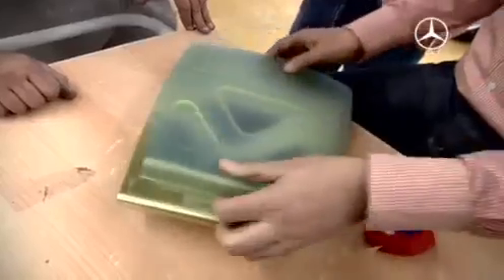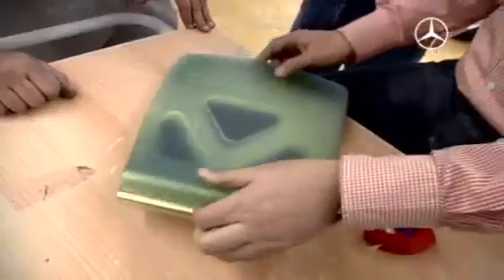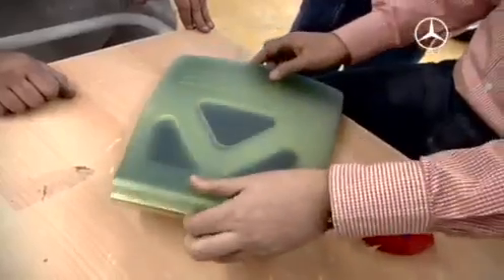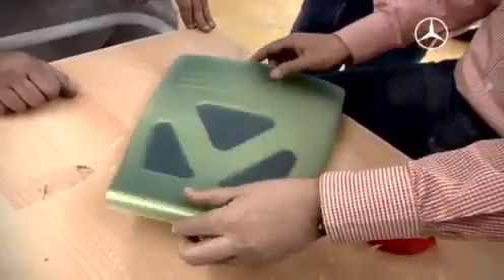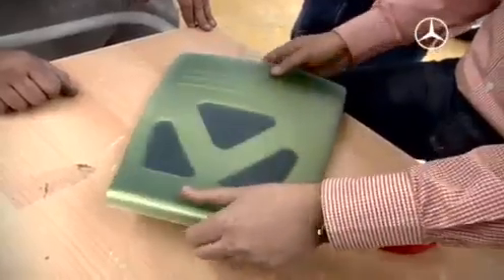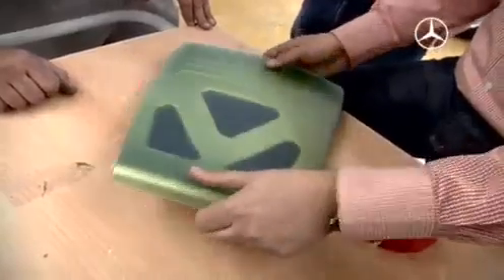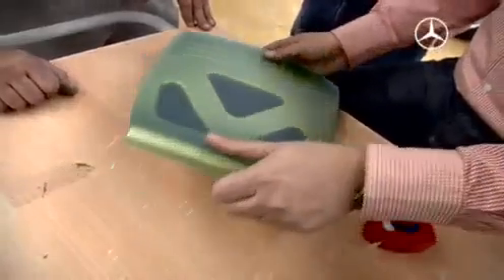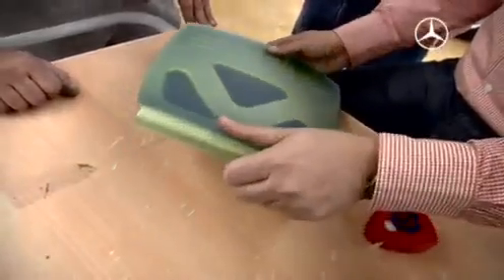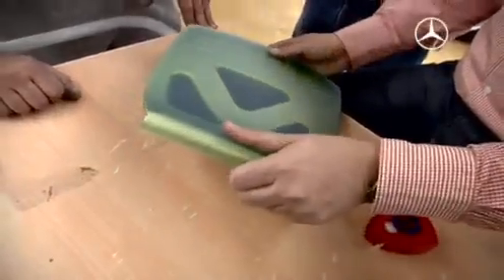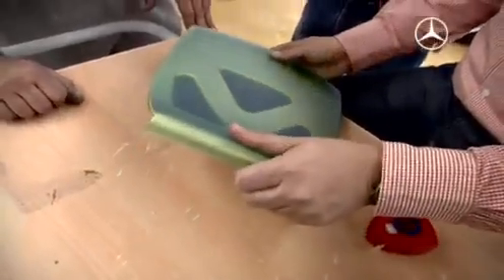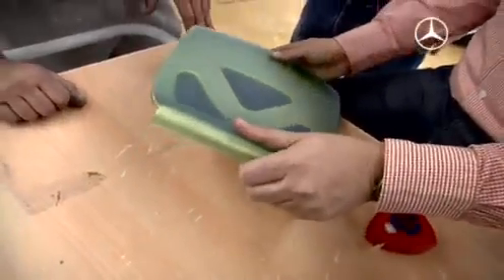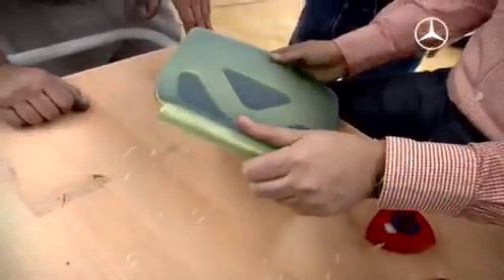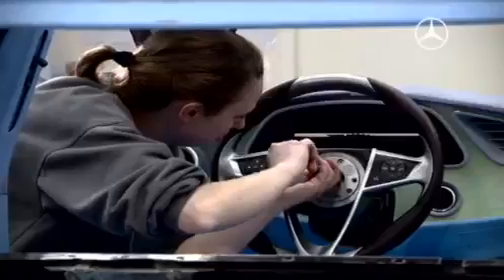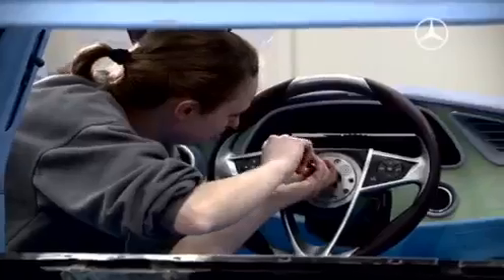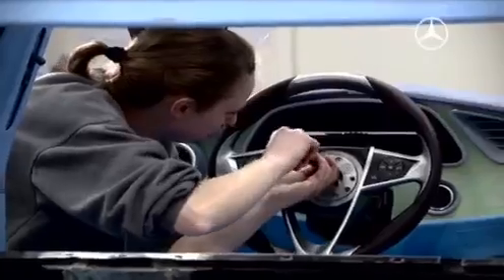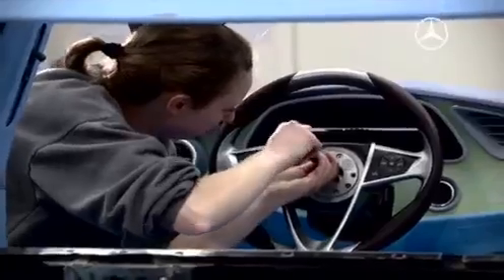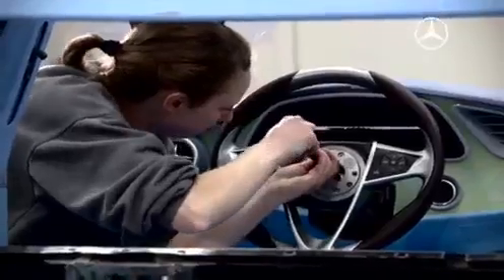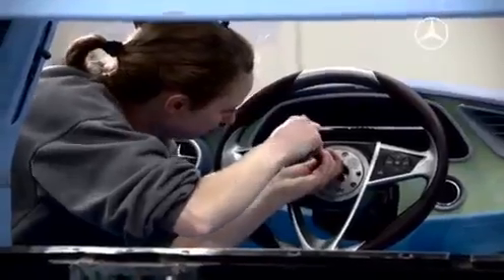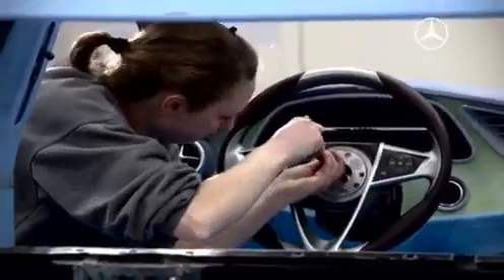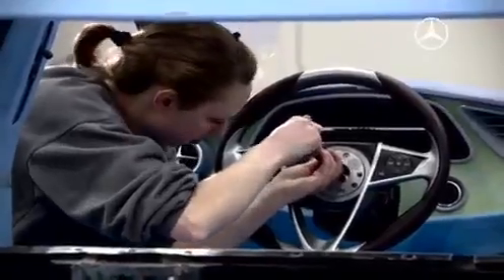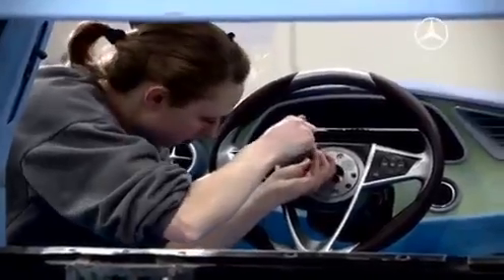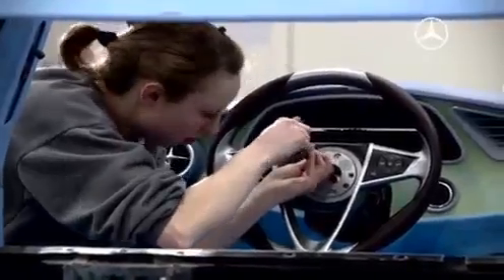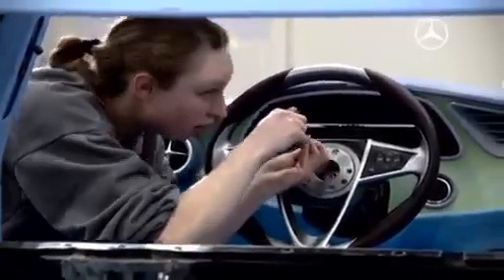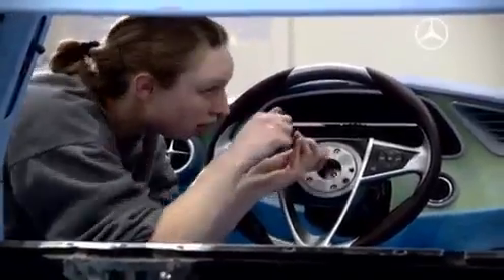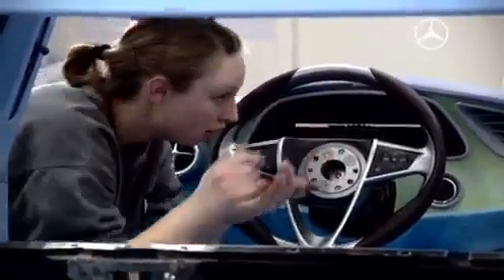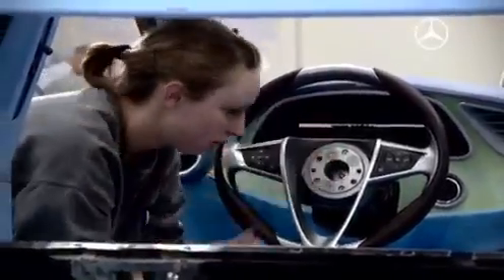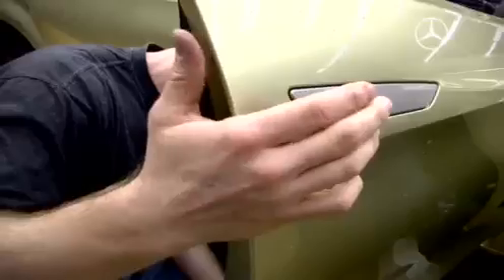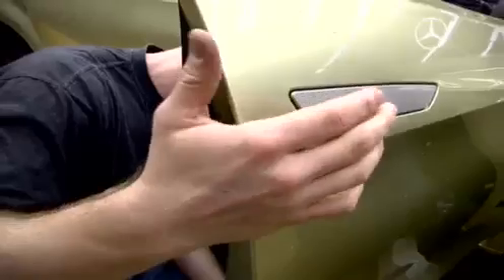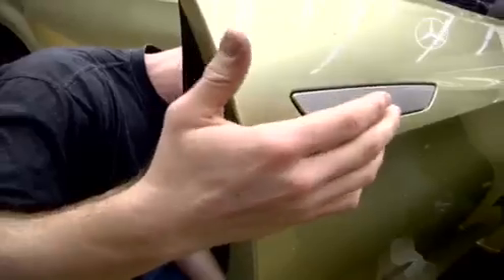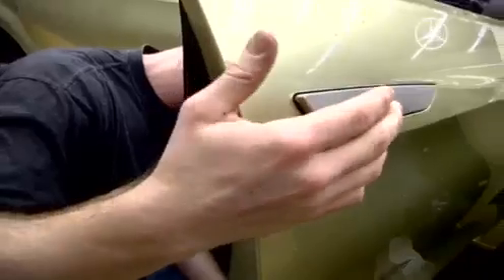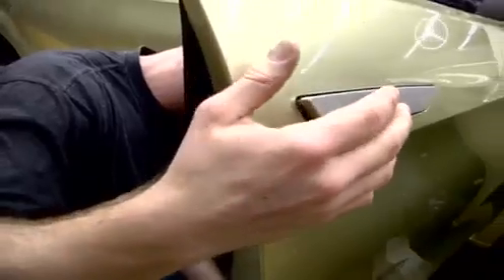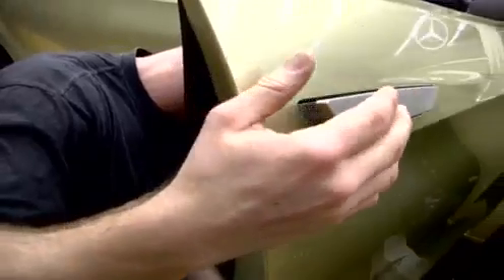Lastly, the interior is installed into the body shell and the exterior is enclosed.